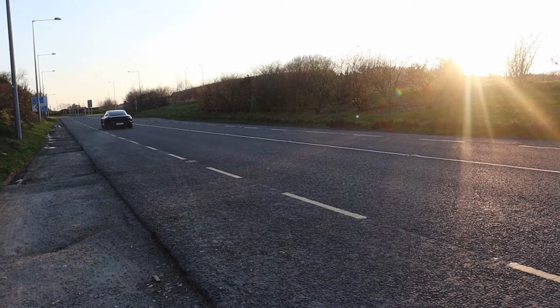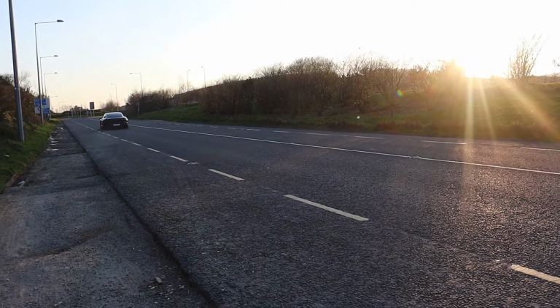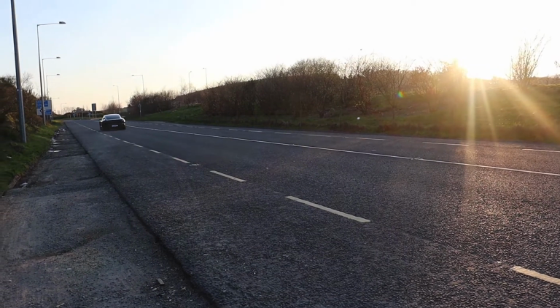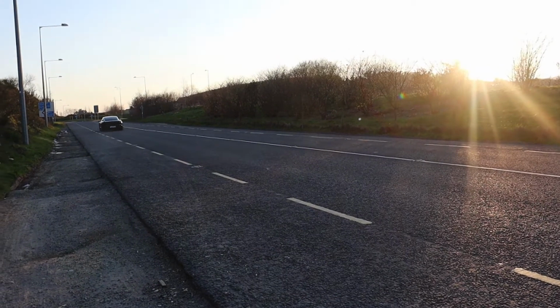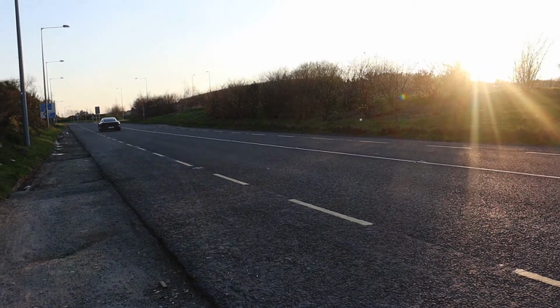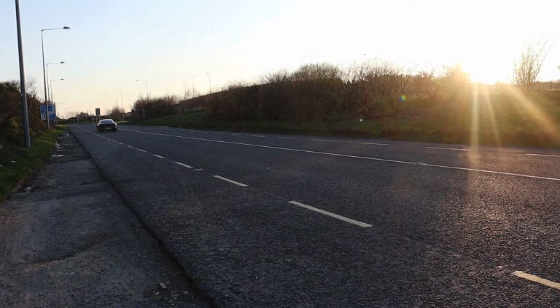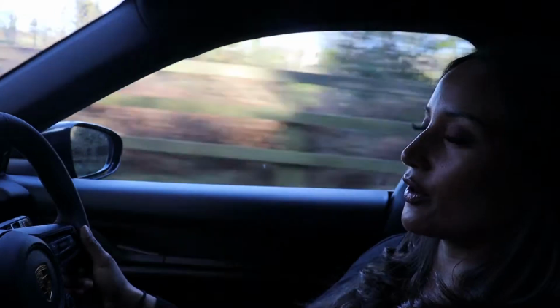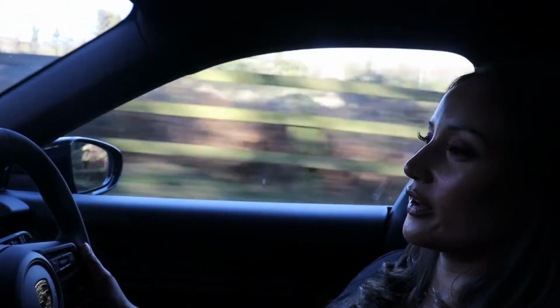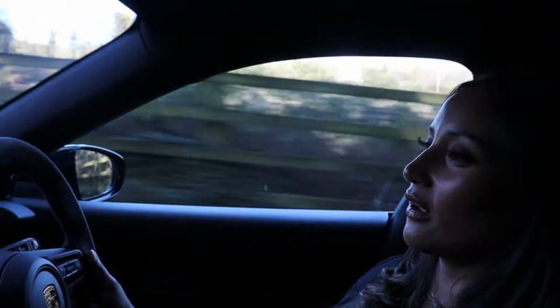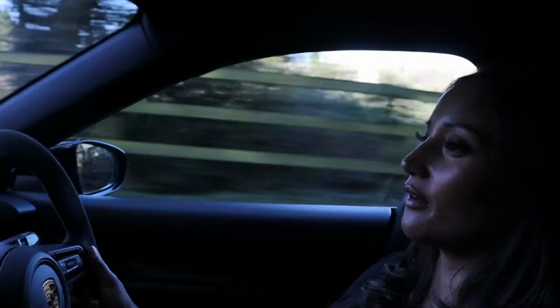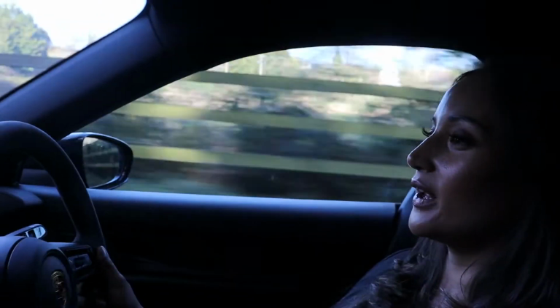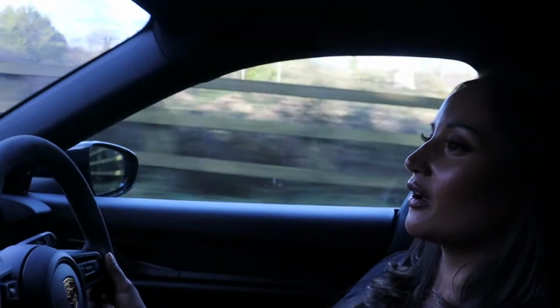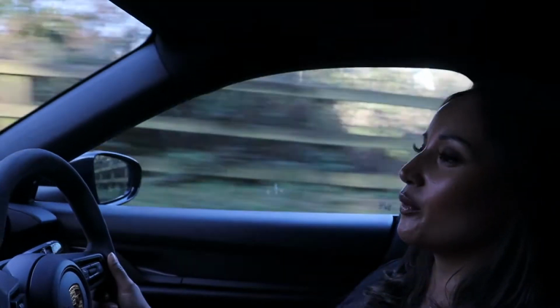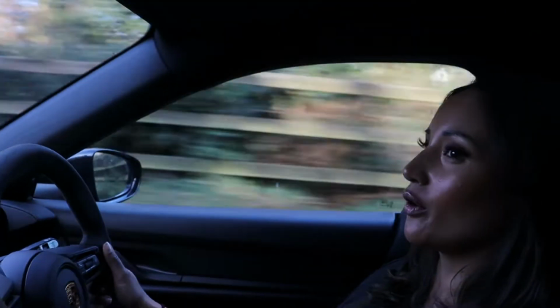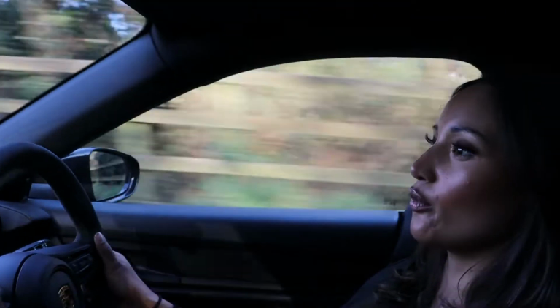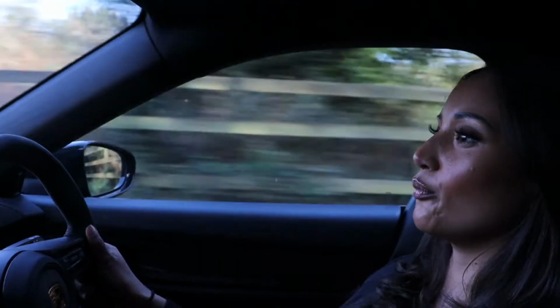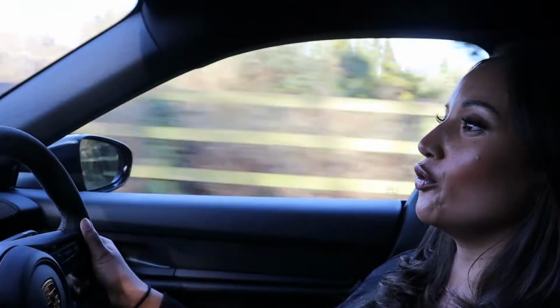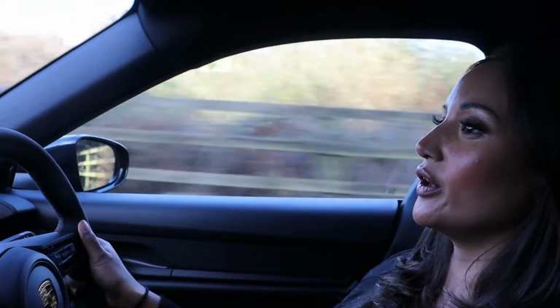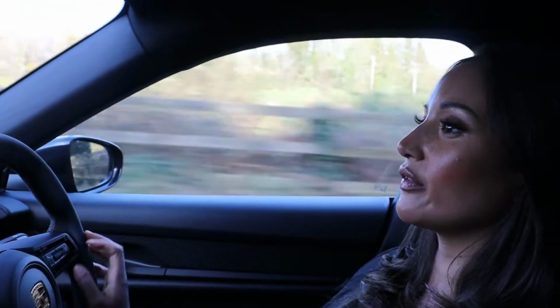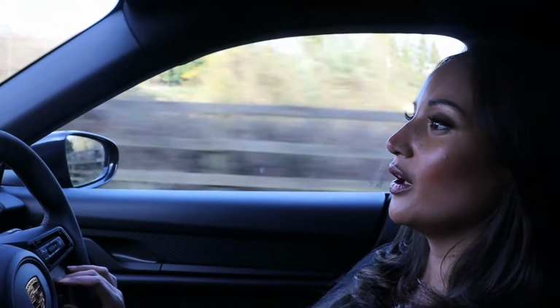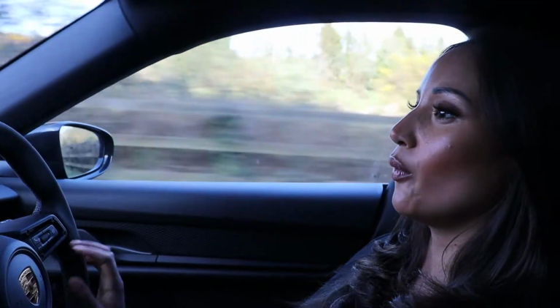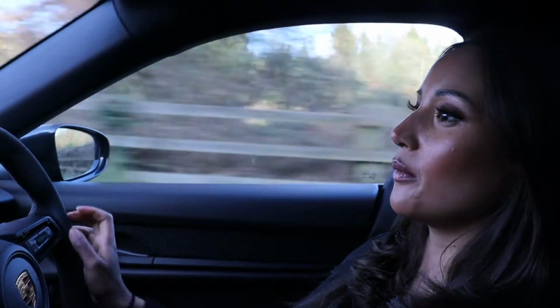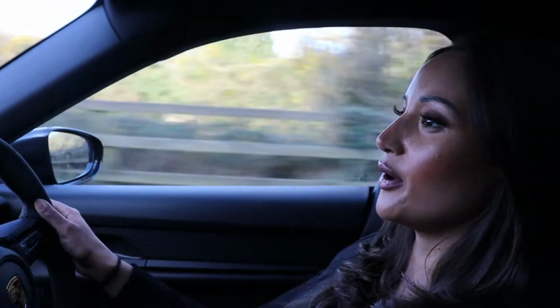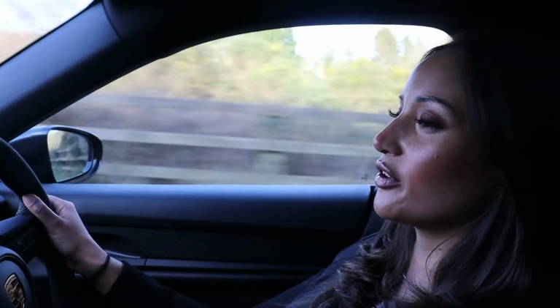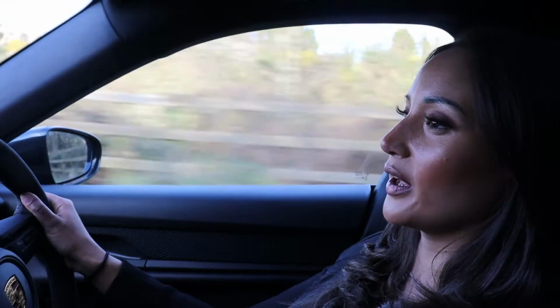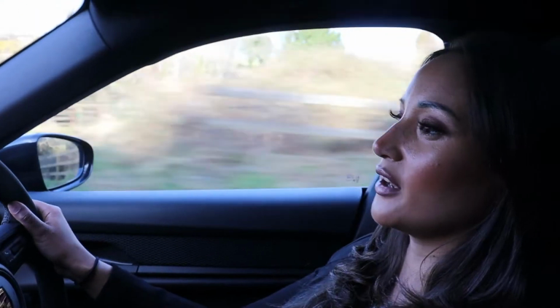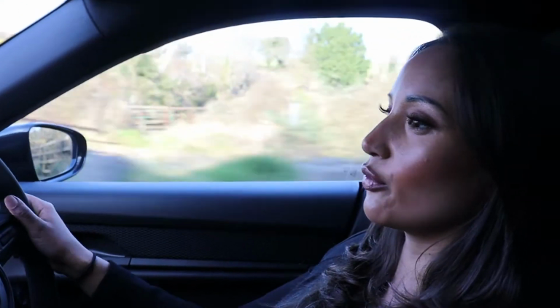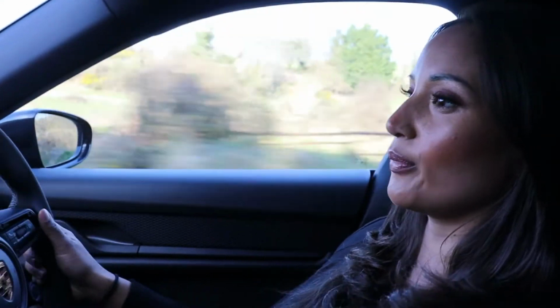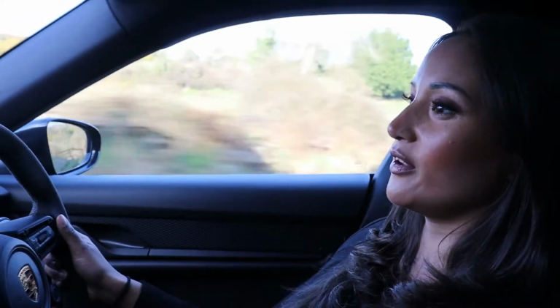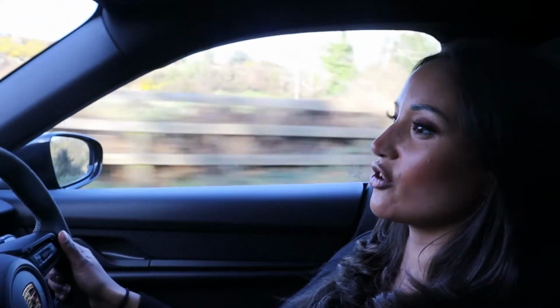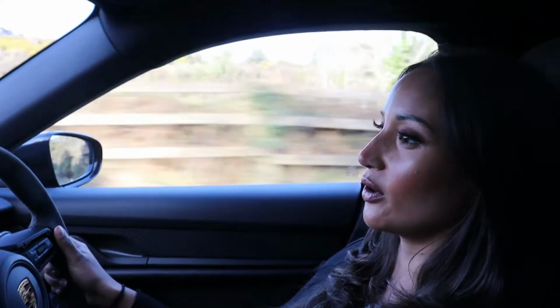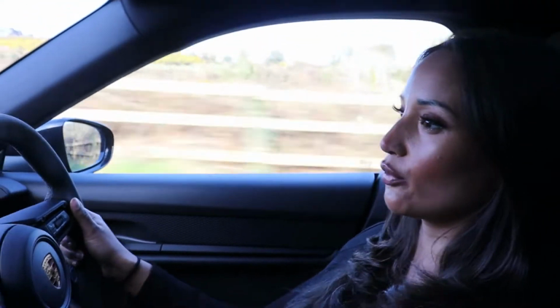It's very futuristic. I feel like I'm in one of those movies where I'm about to get into a spaceship and go save the world.